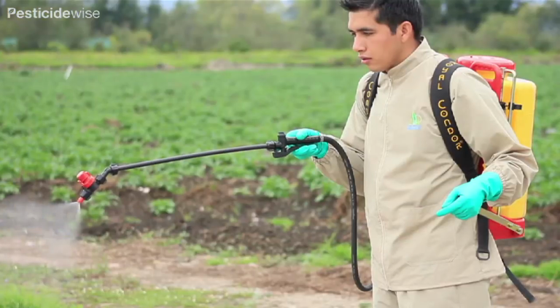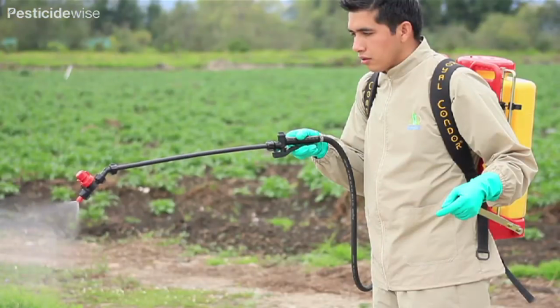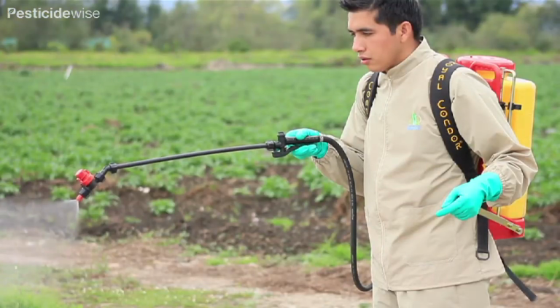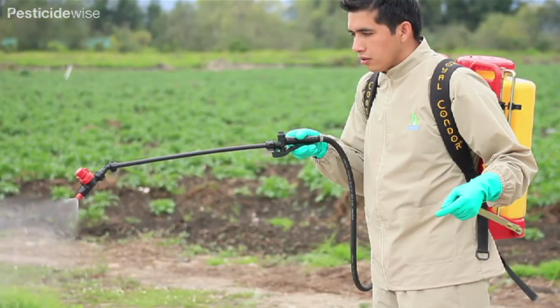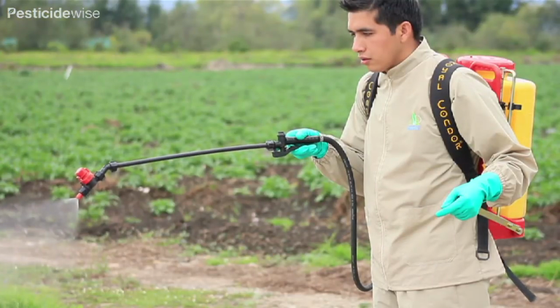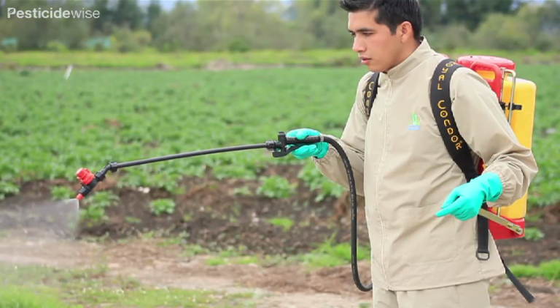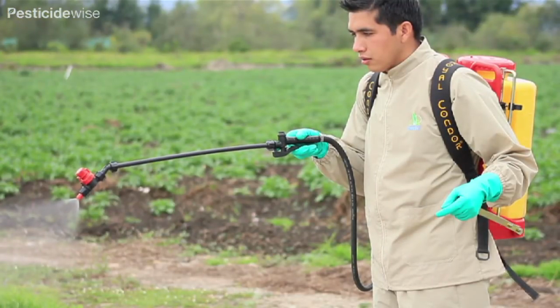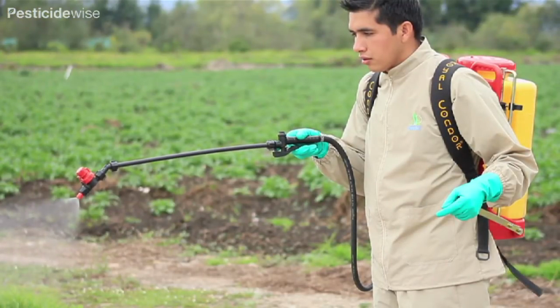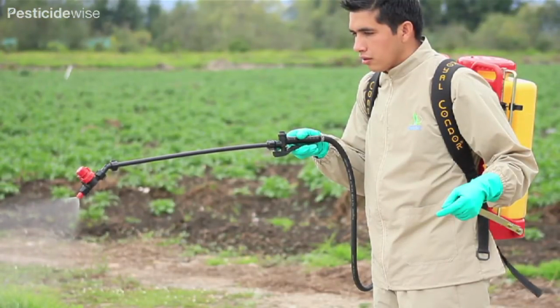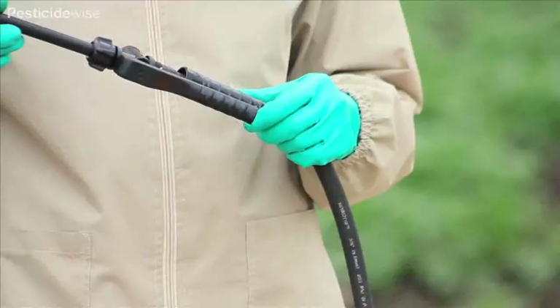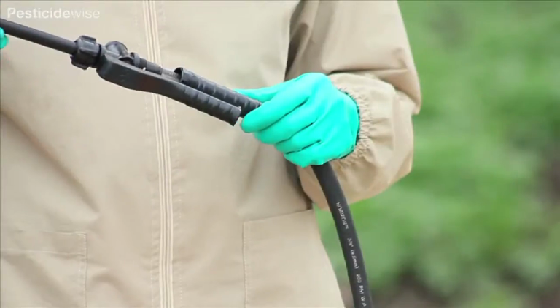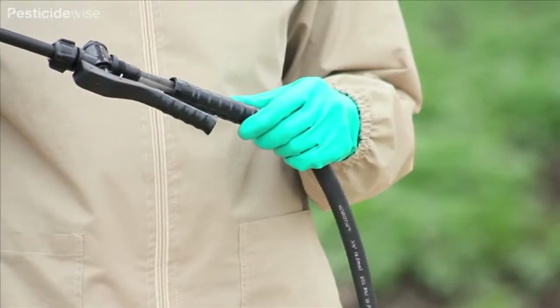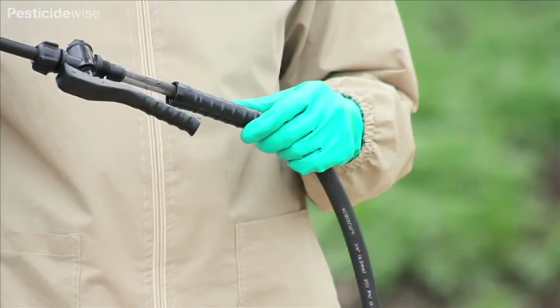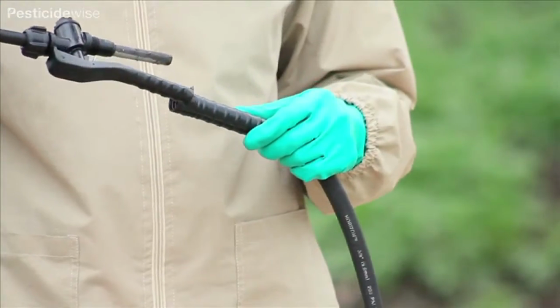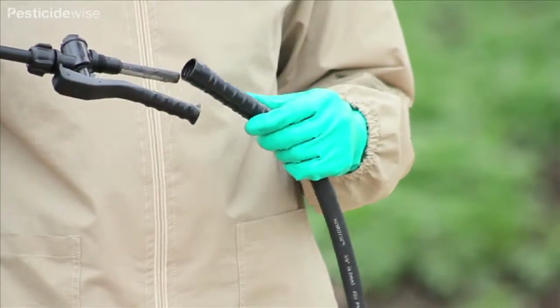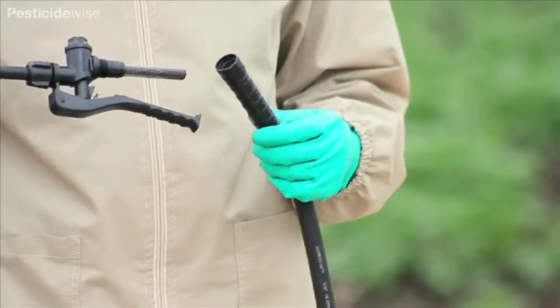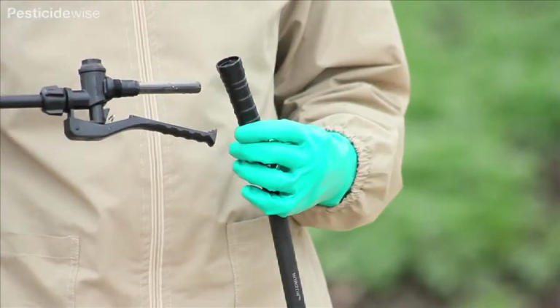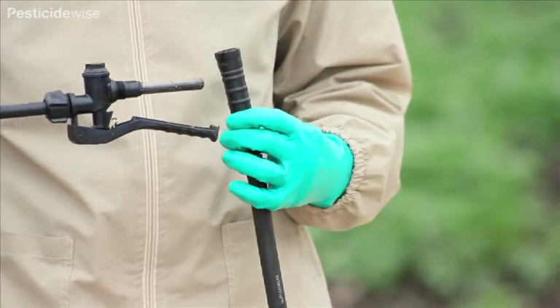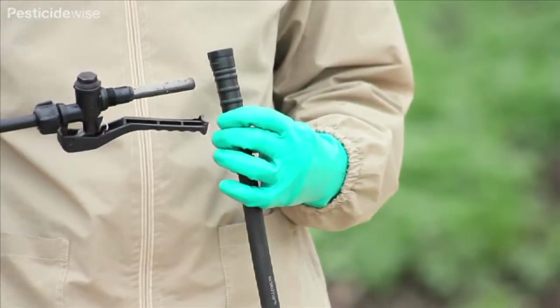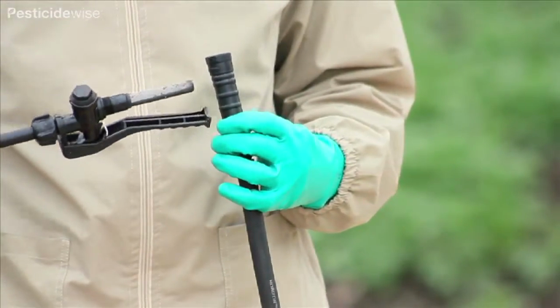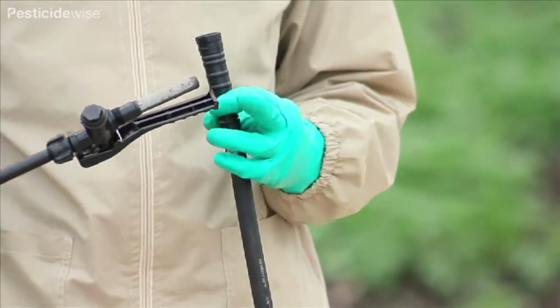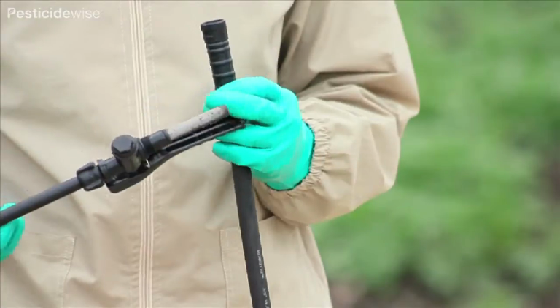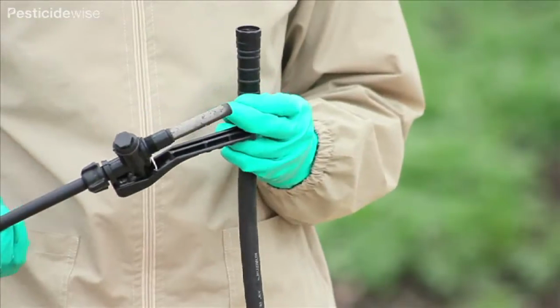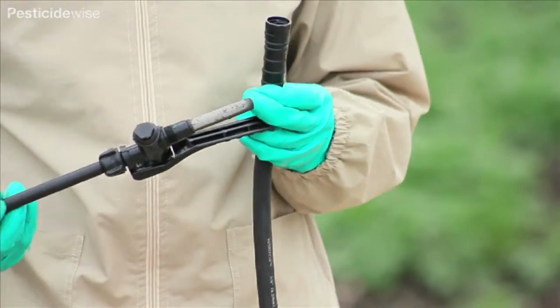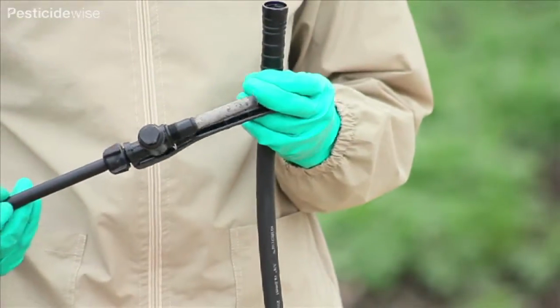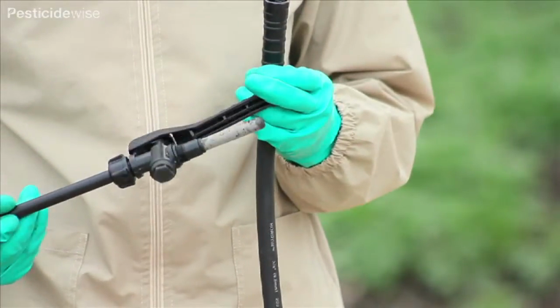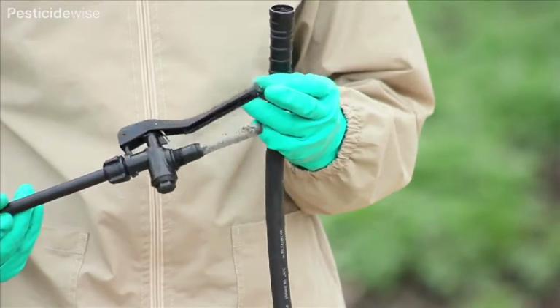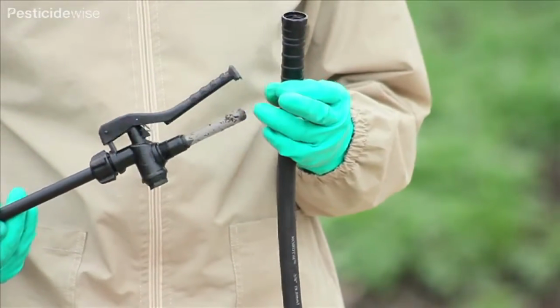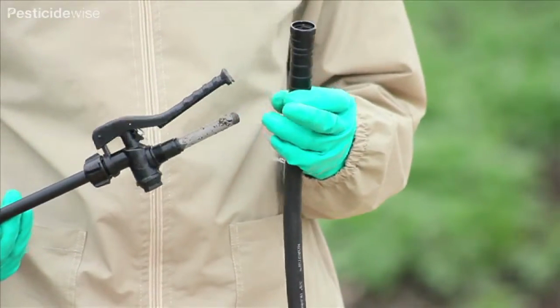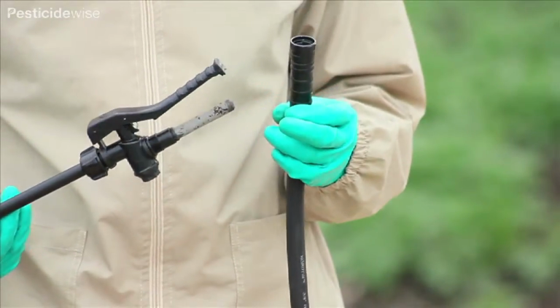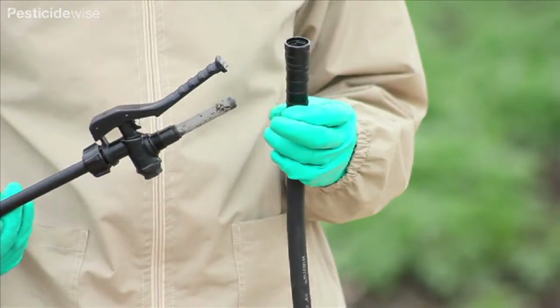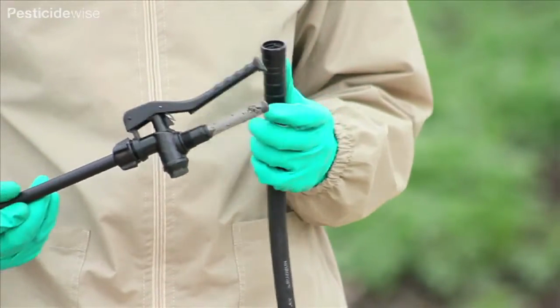Open and close the trigger on-off valve. Does it start and stop spraying quickly? If it does not, then it will need to be replaced or repaired.